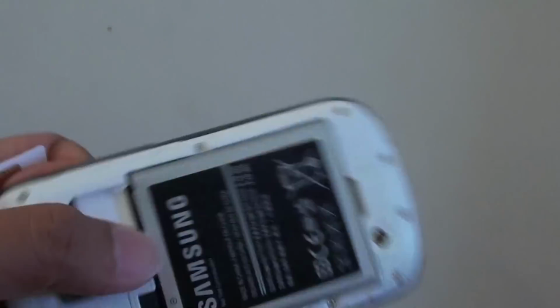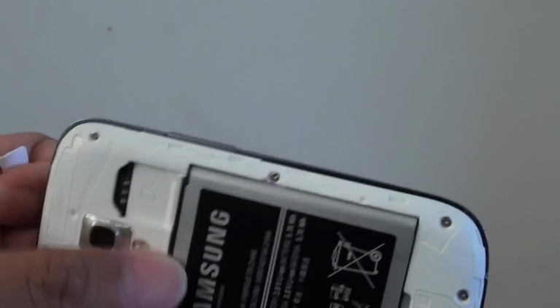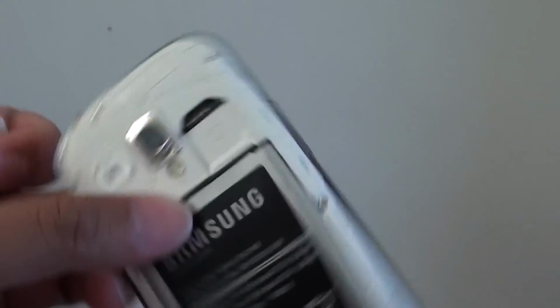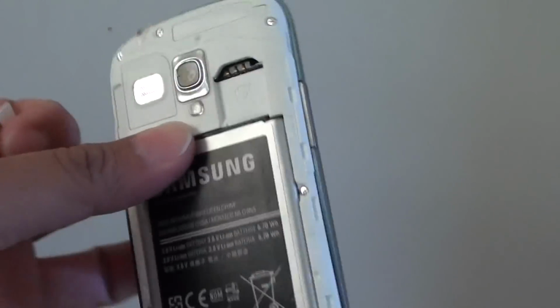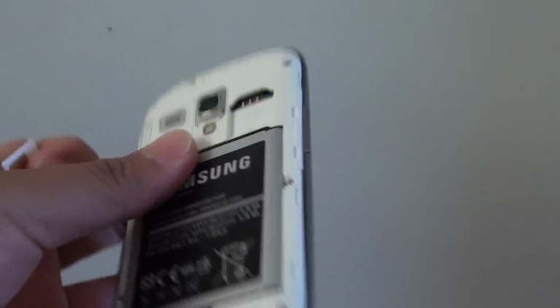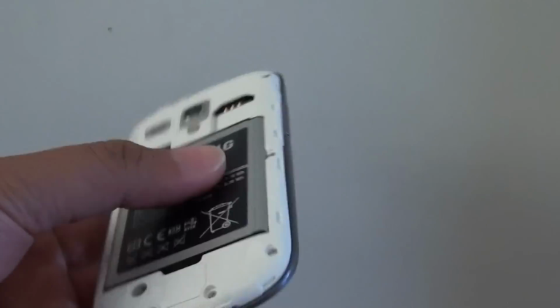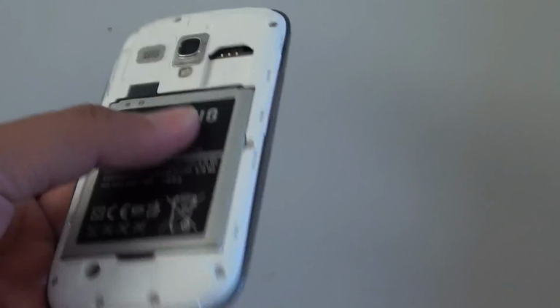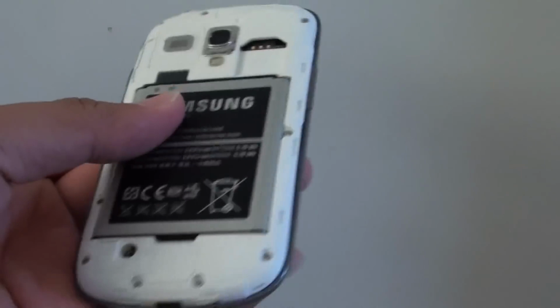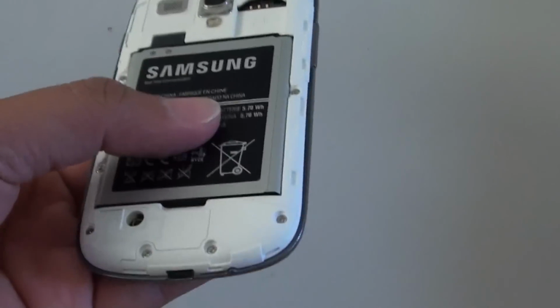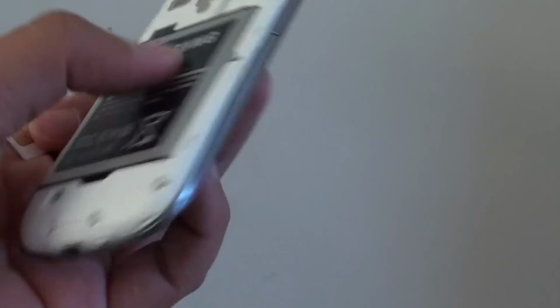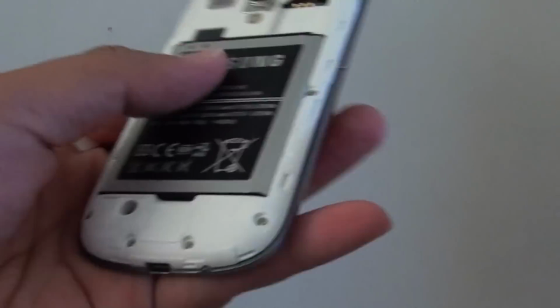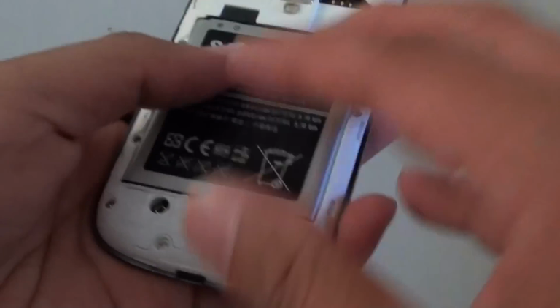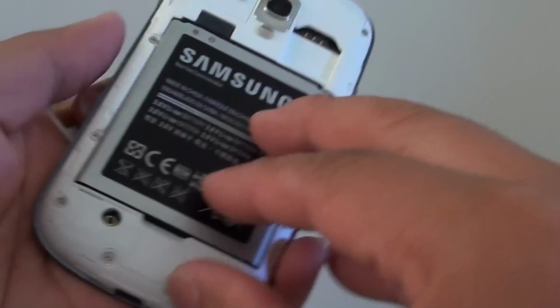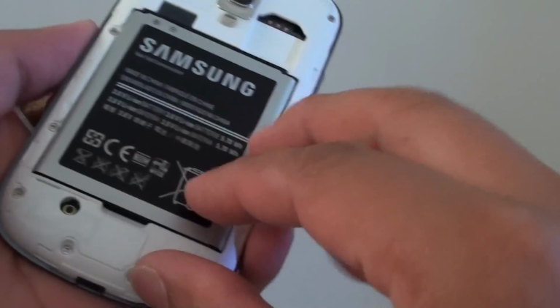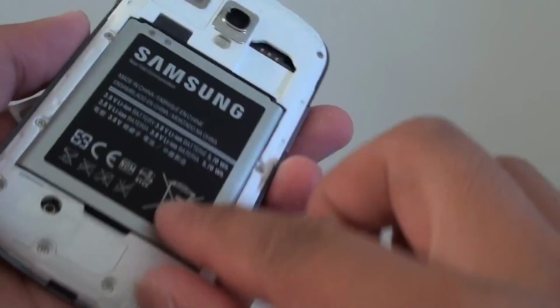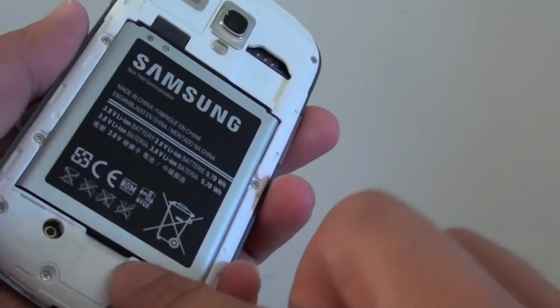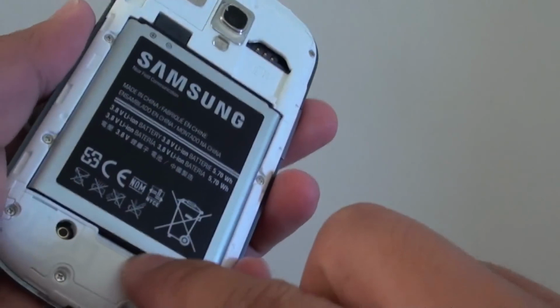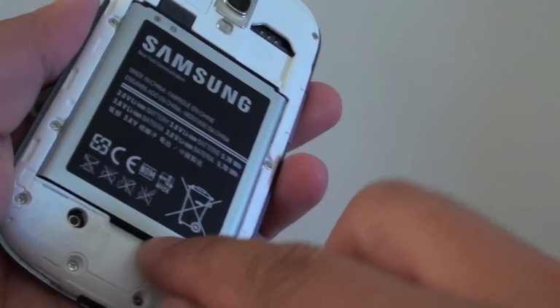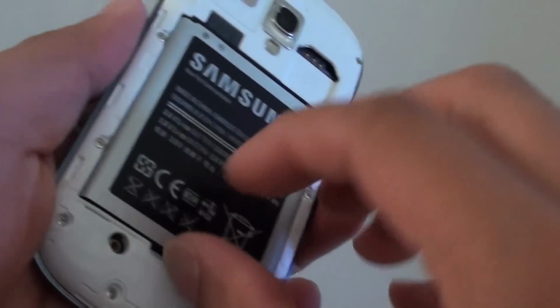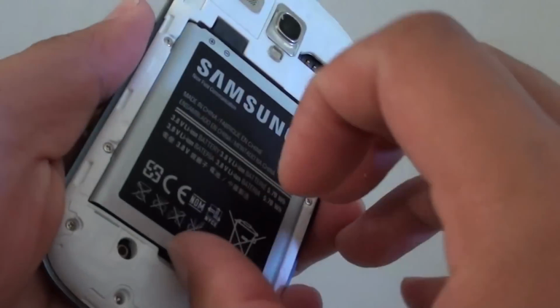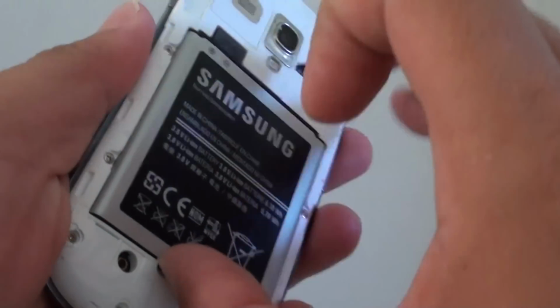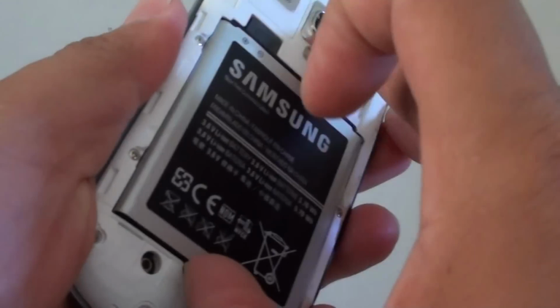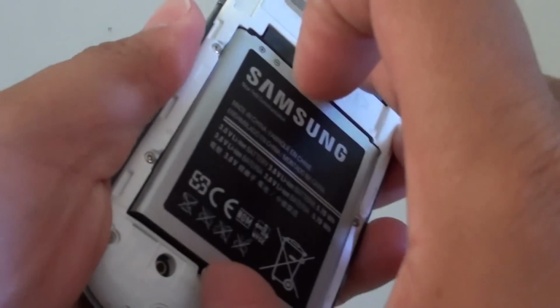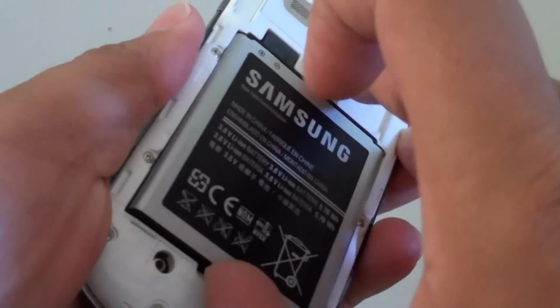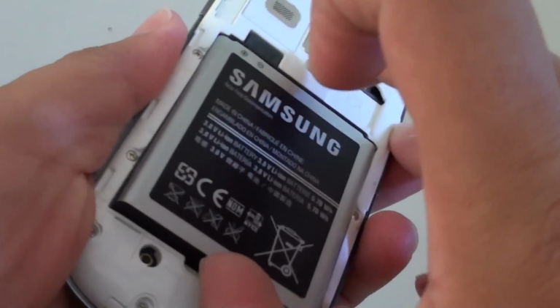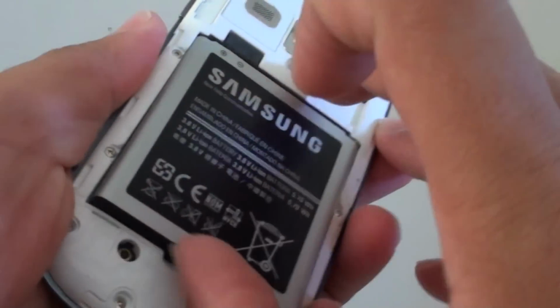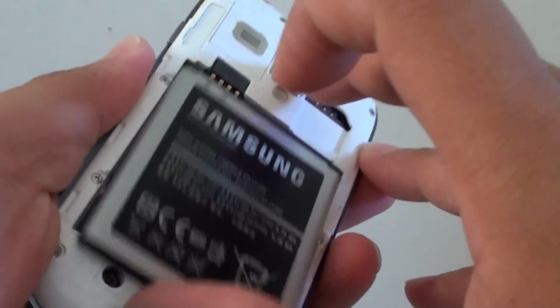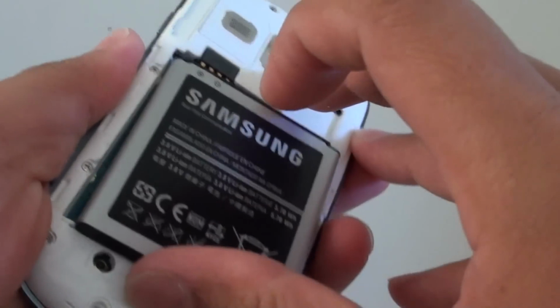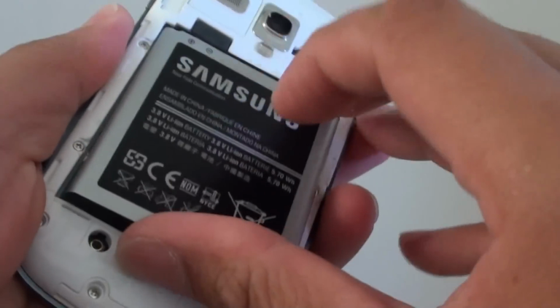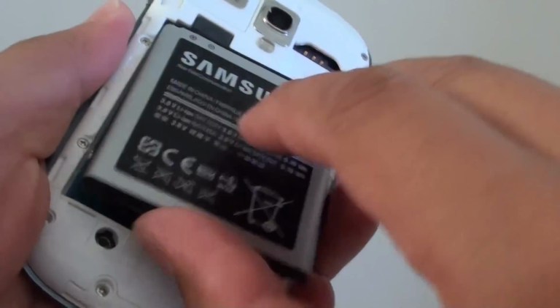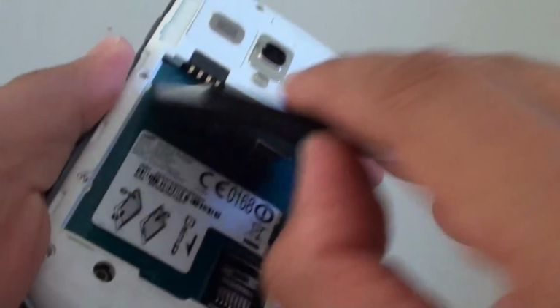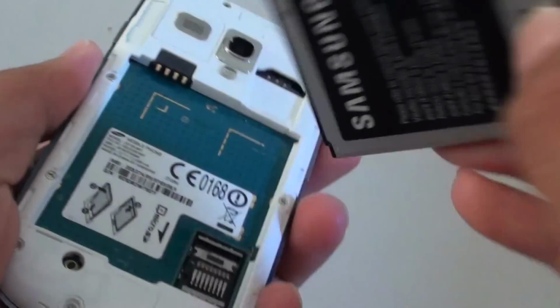Once it is opened, you can take out the battery at the bottom here. I am just going to open it from the bottom.